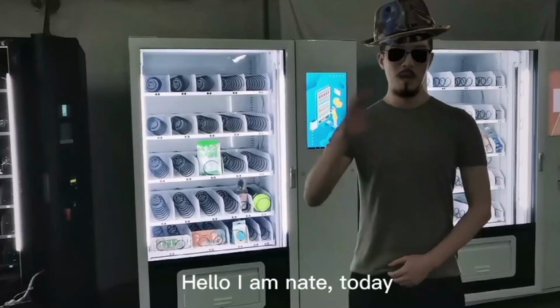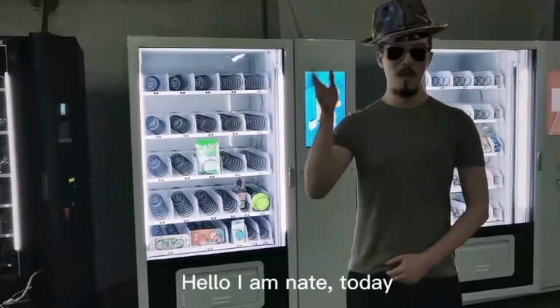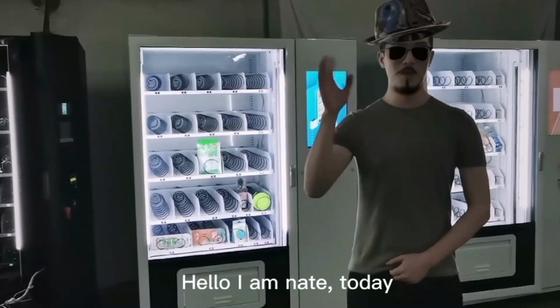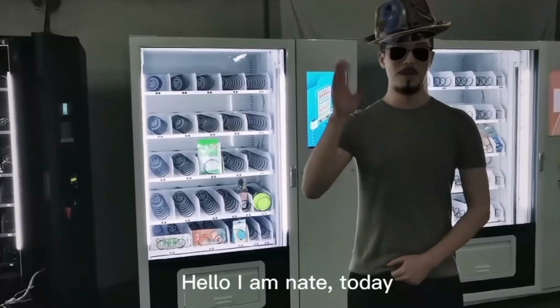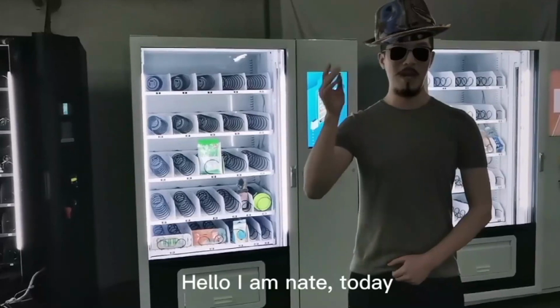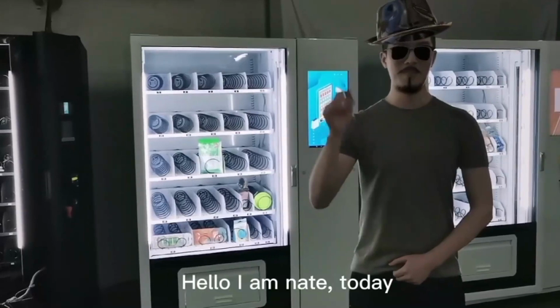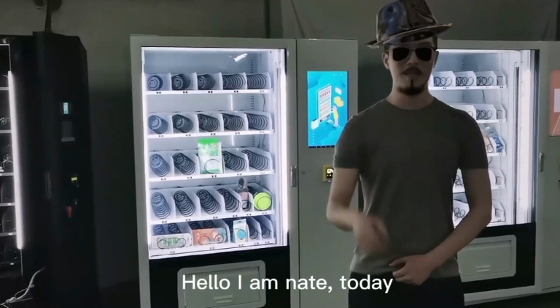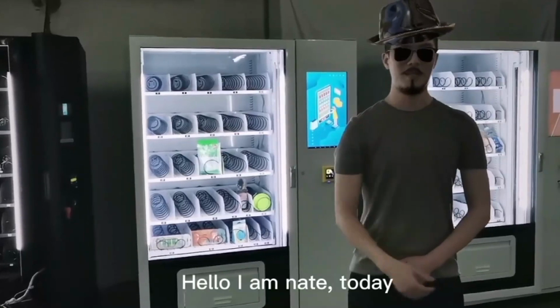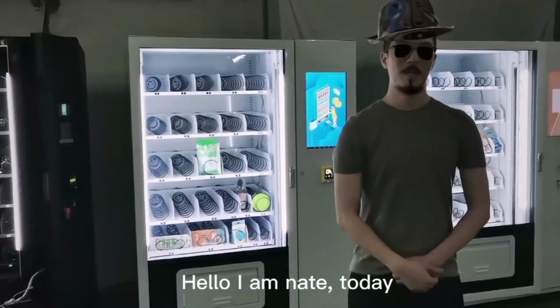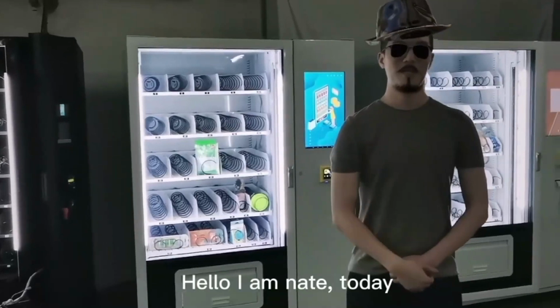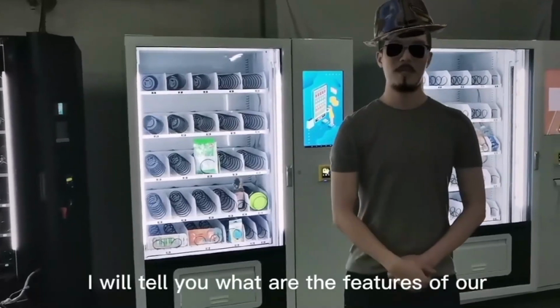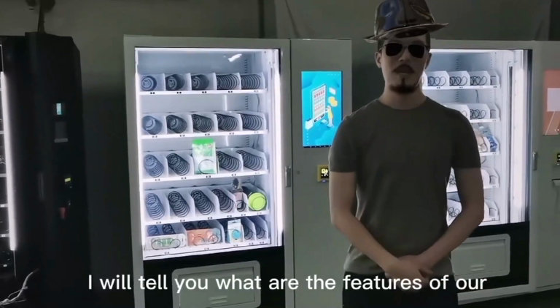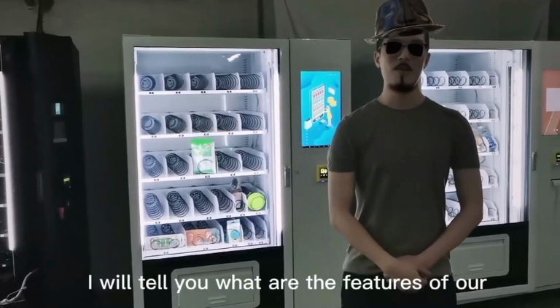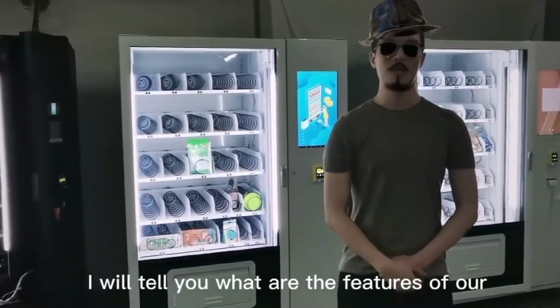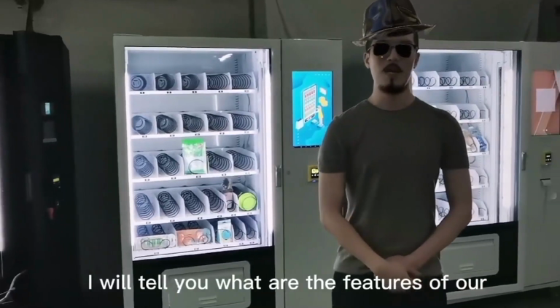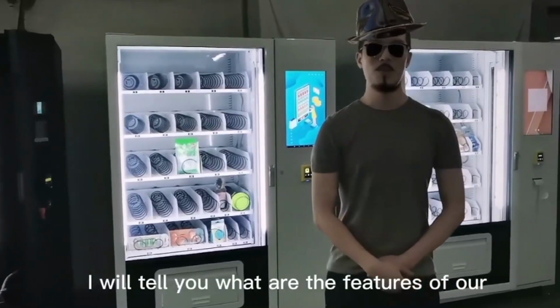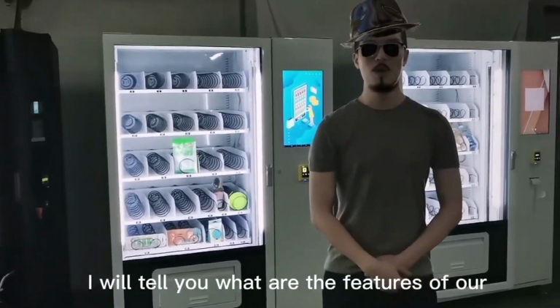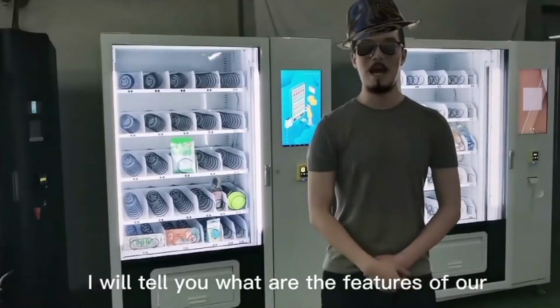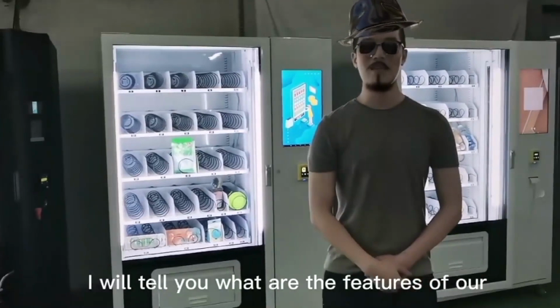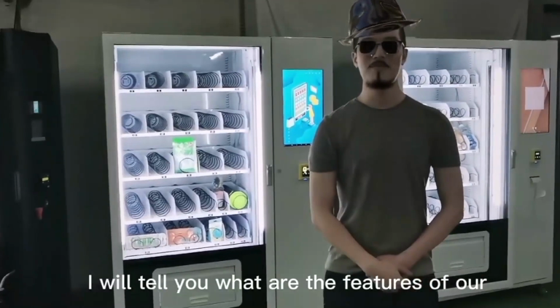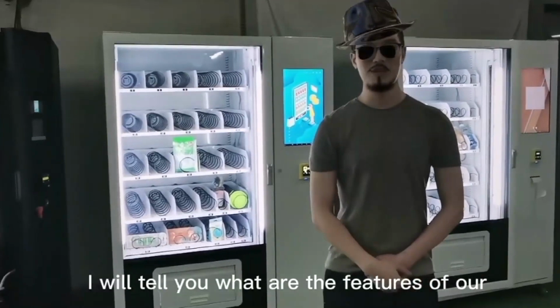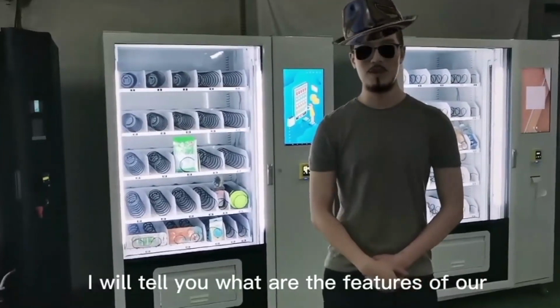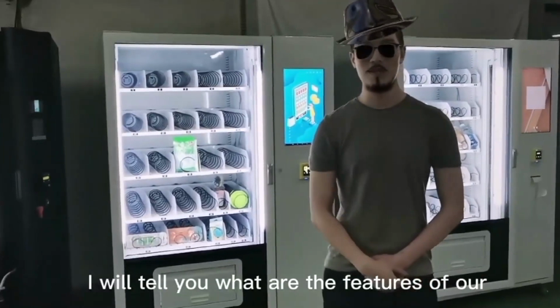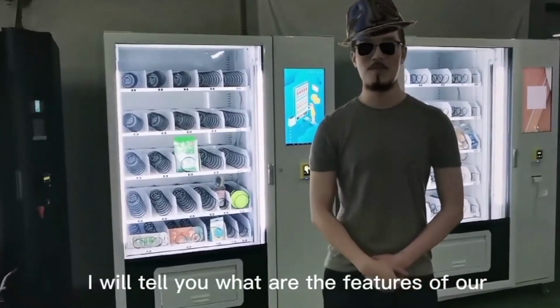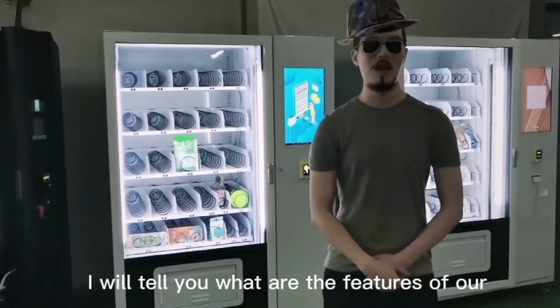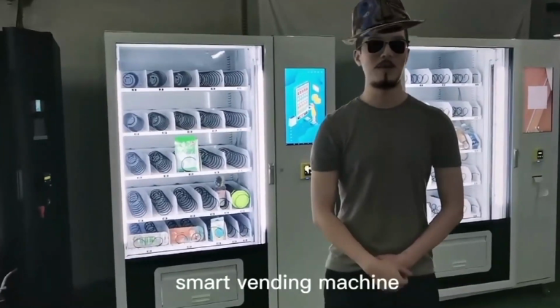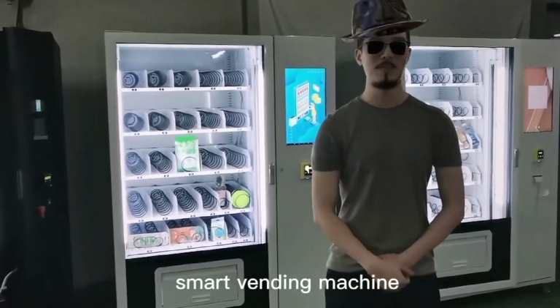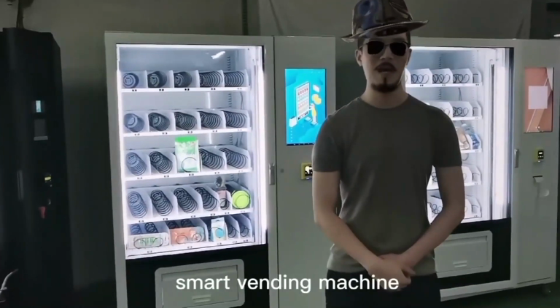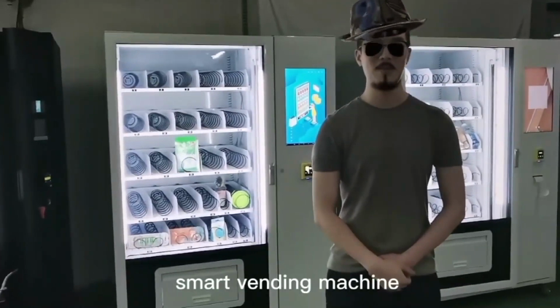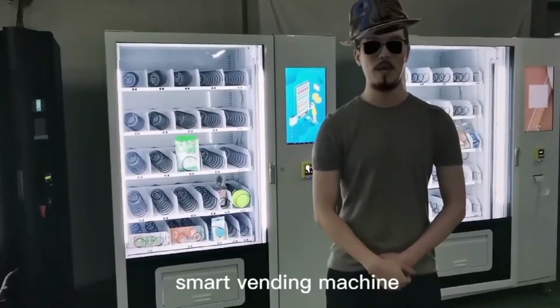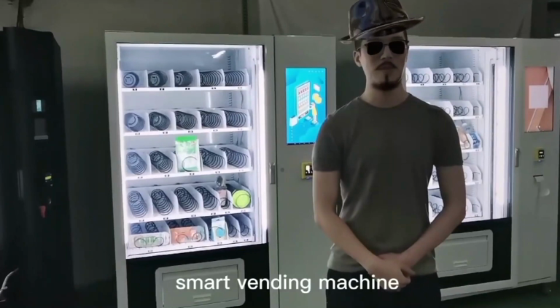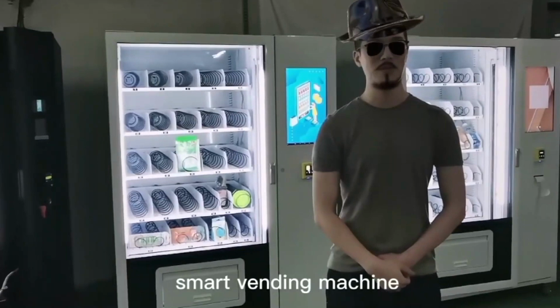Hello, I am Nate. Today I will tell you what are the features of our smart vending machine.